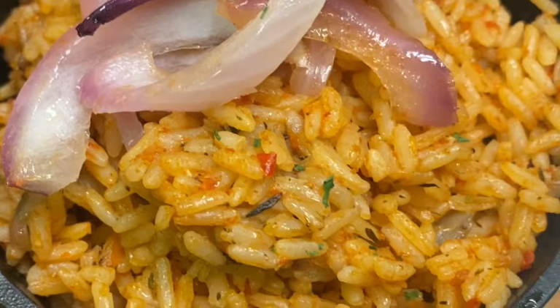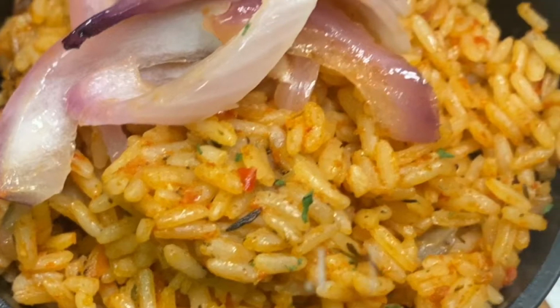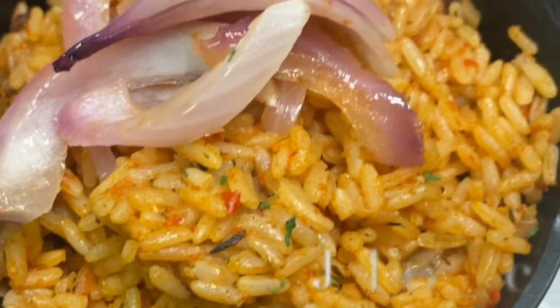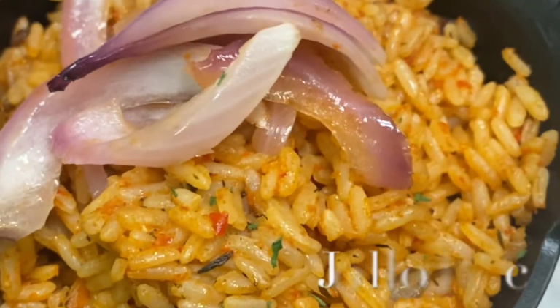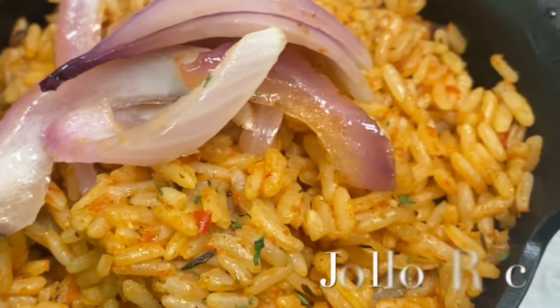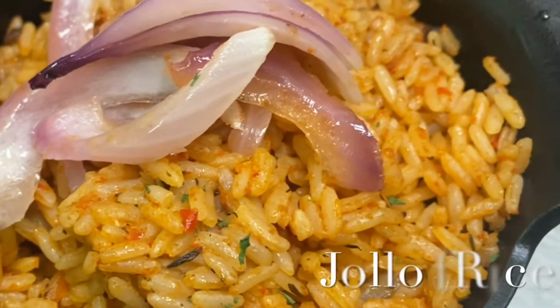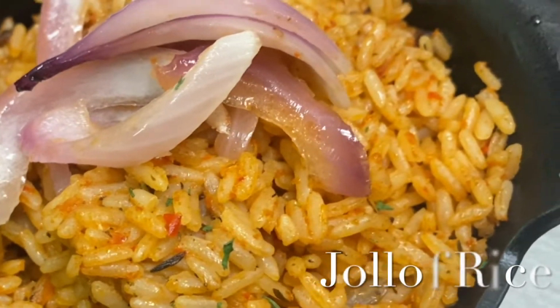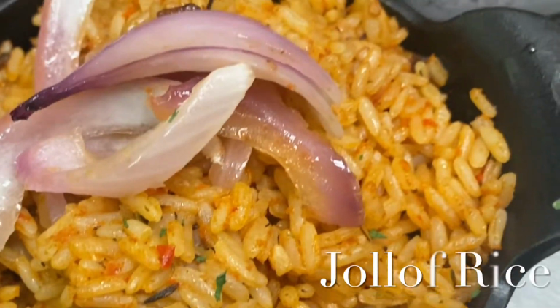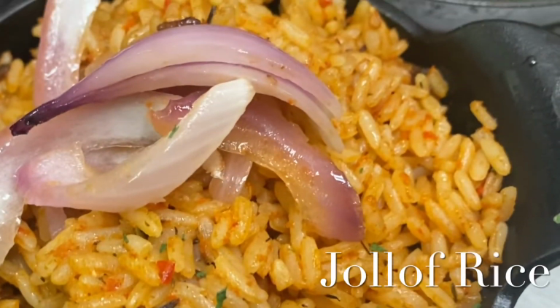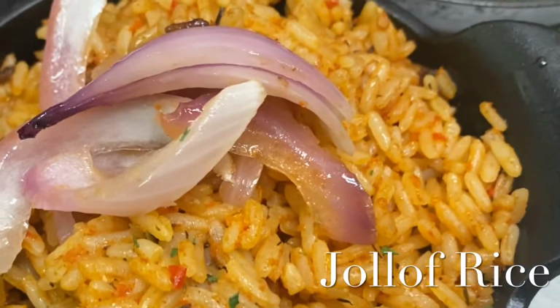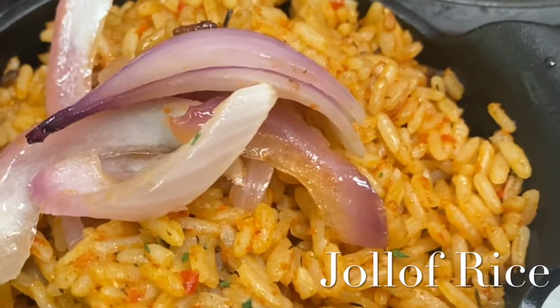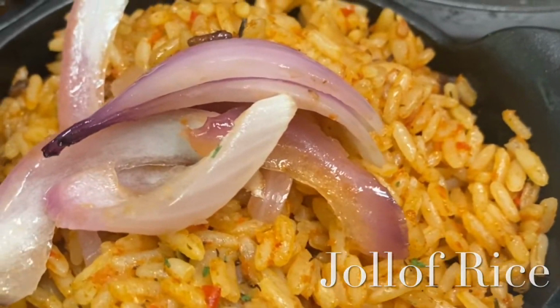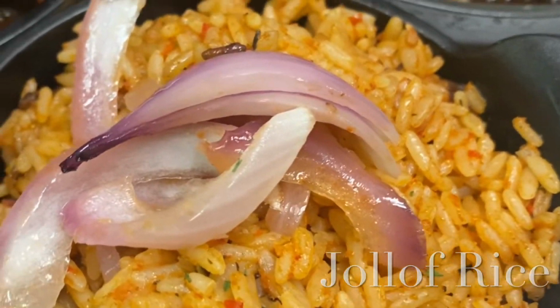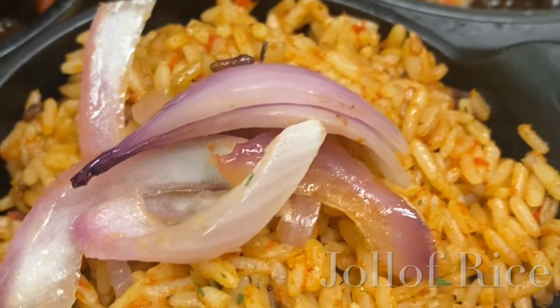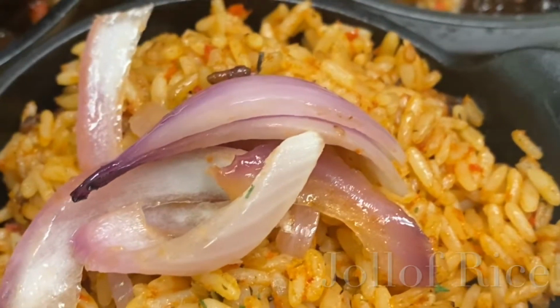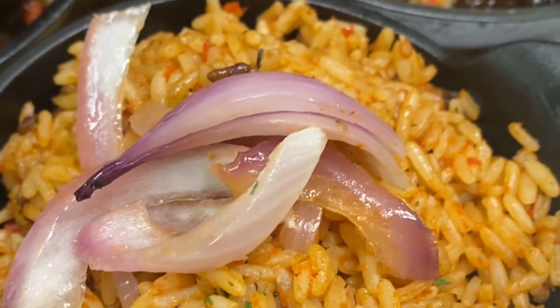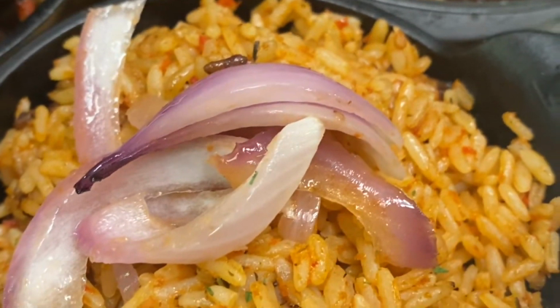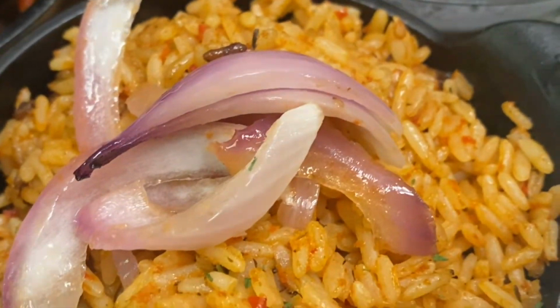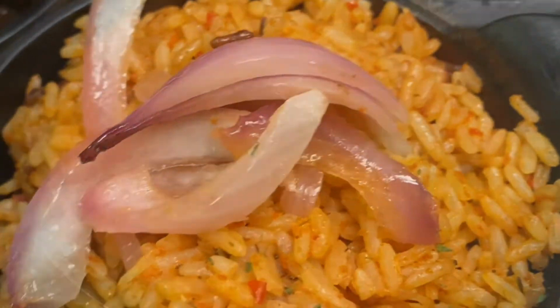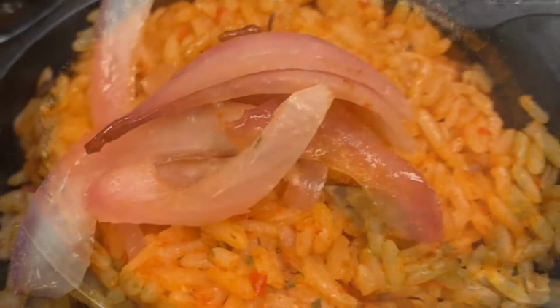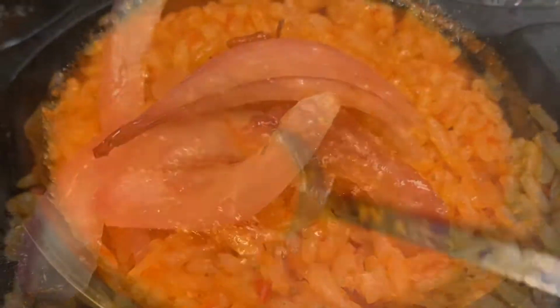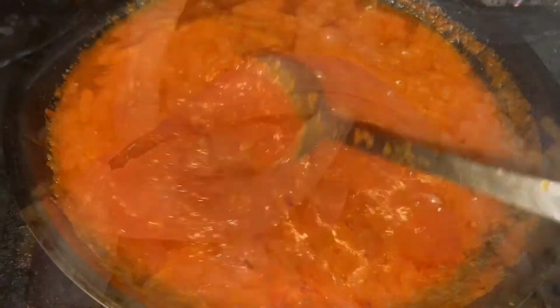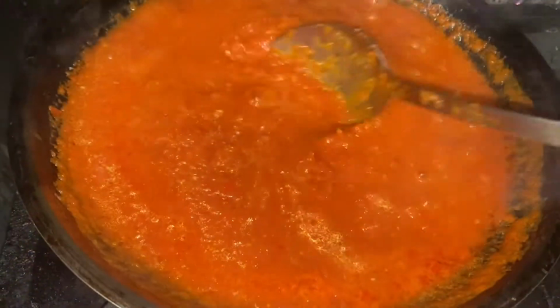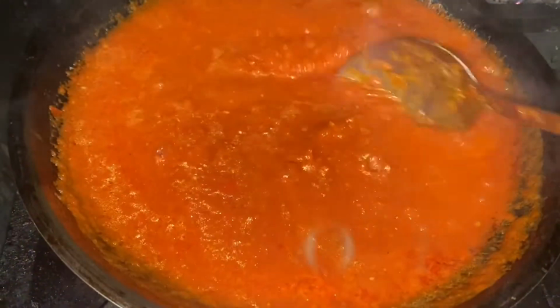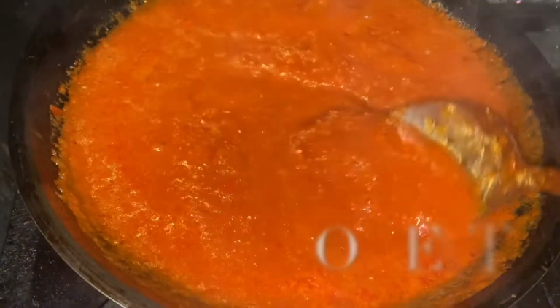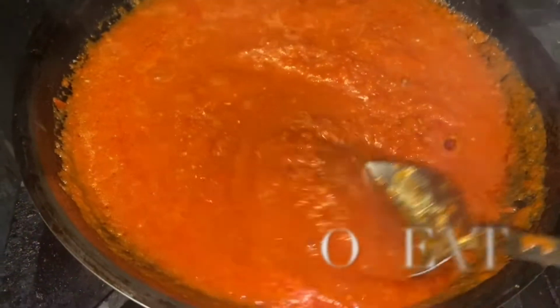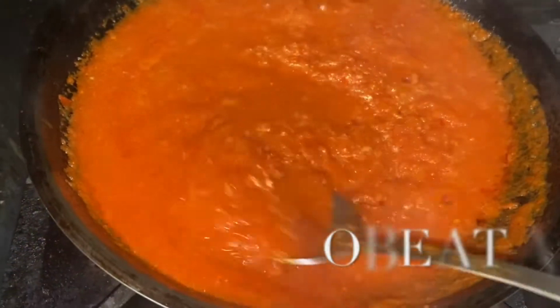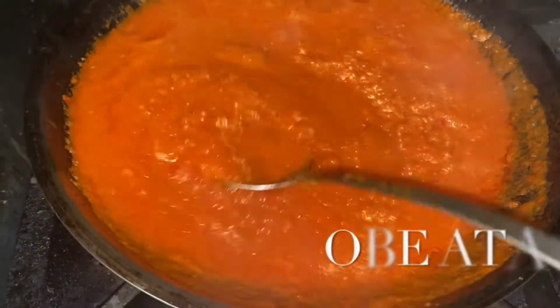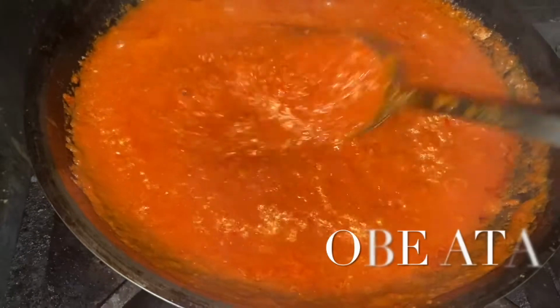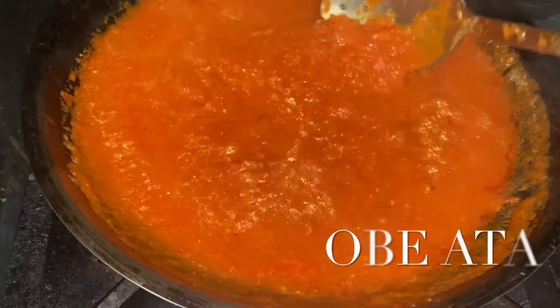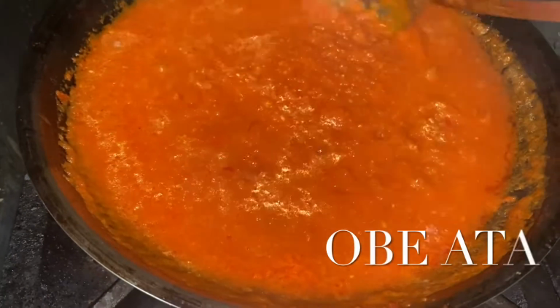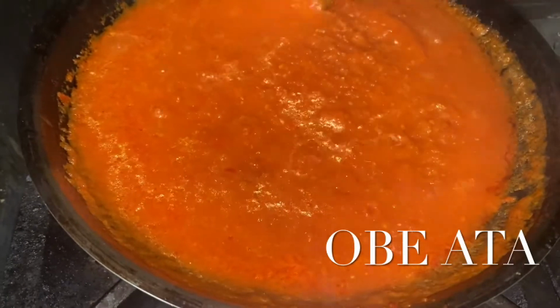Good morning everybody. Today we are making Jollof Rice, a West African staple dish.